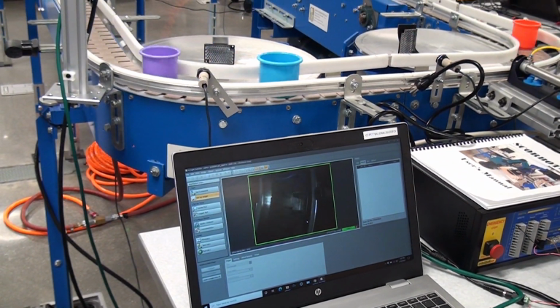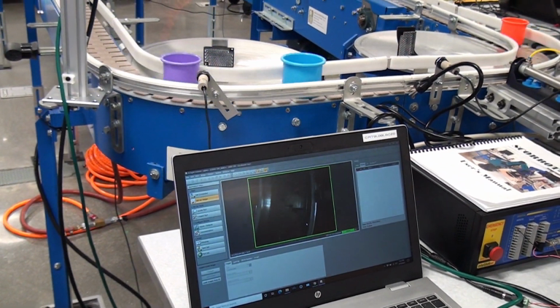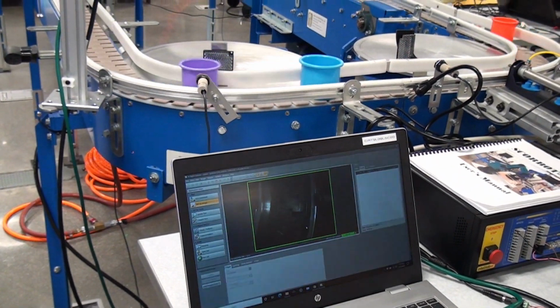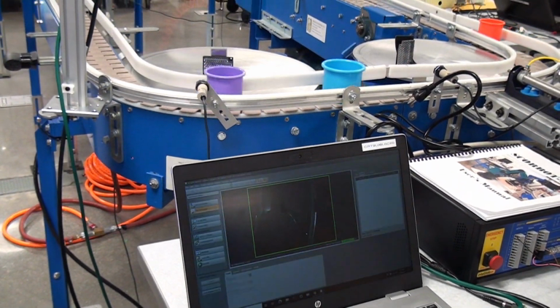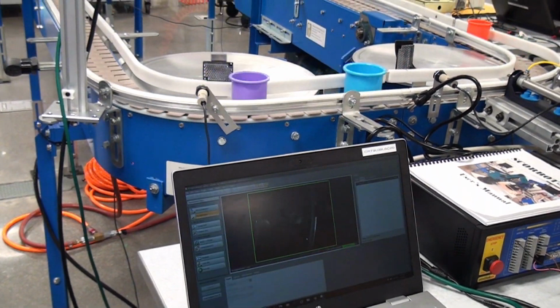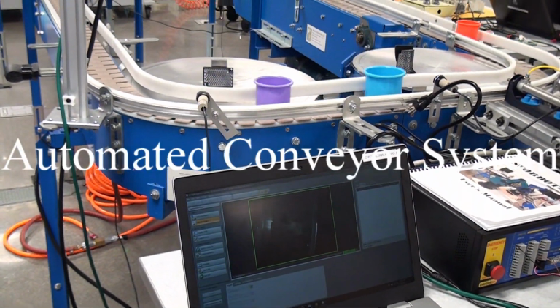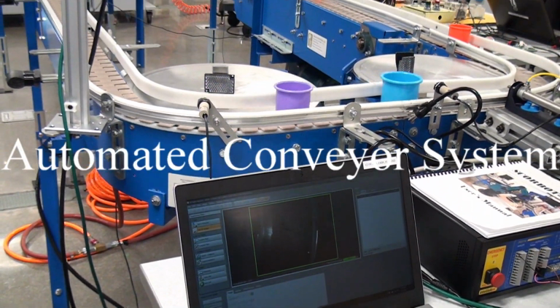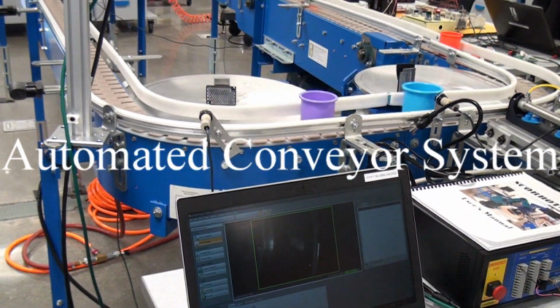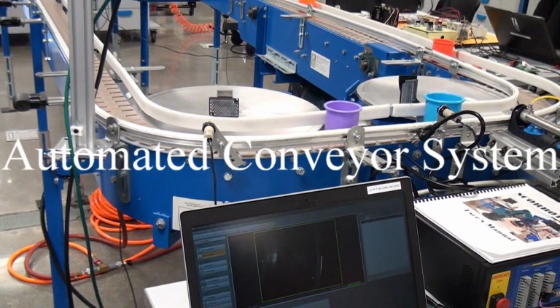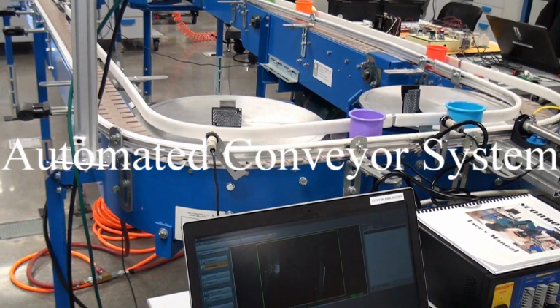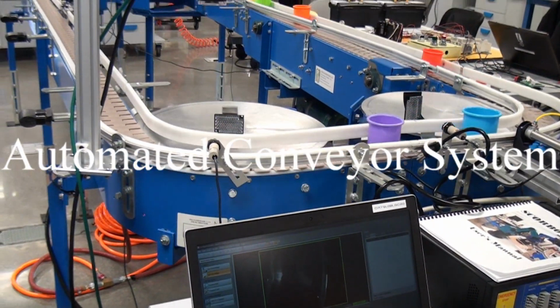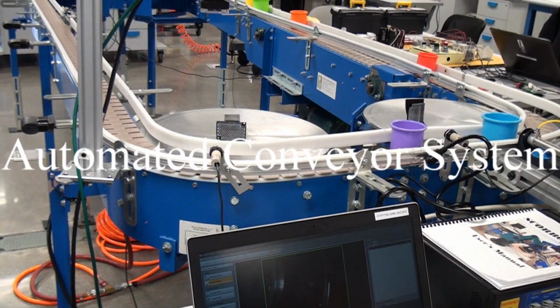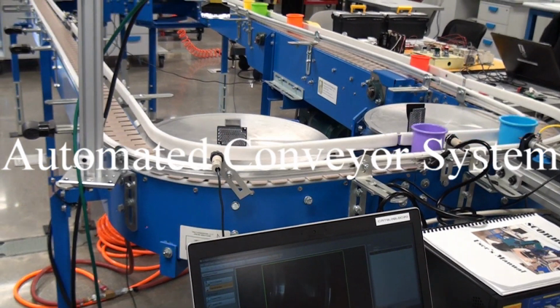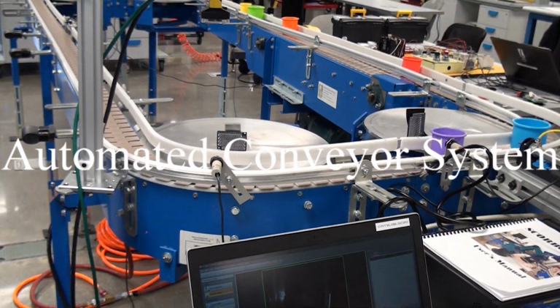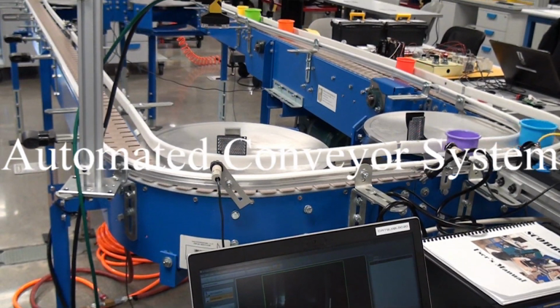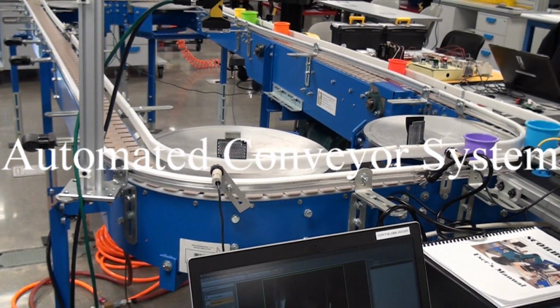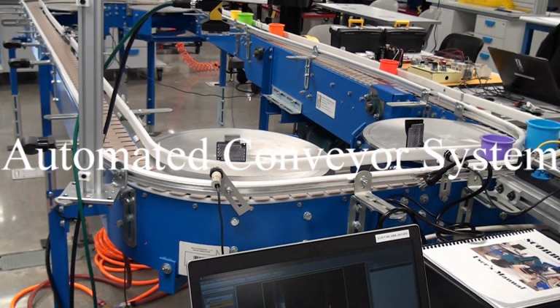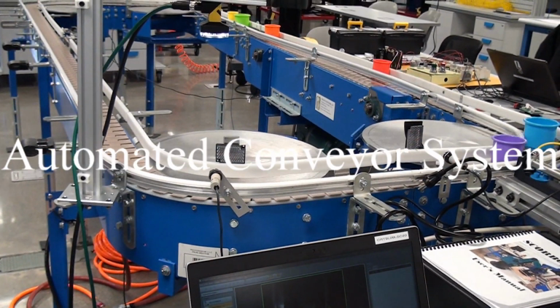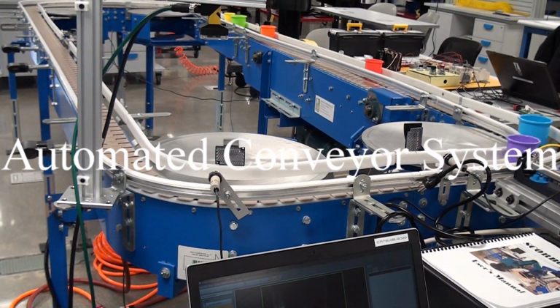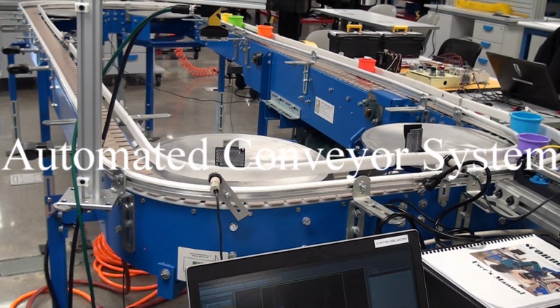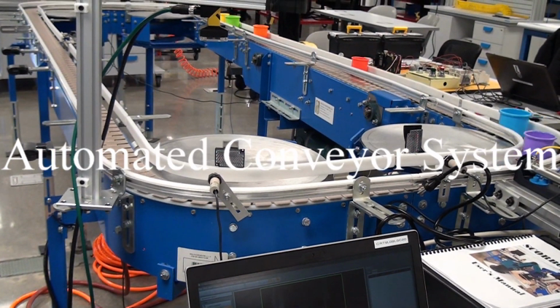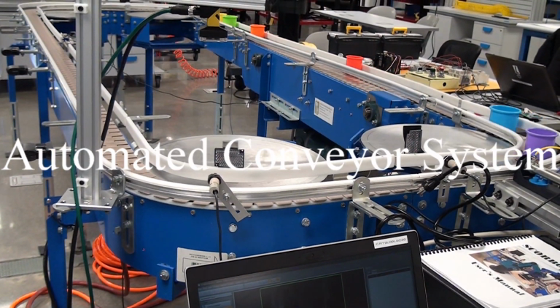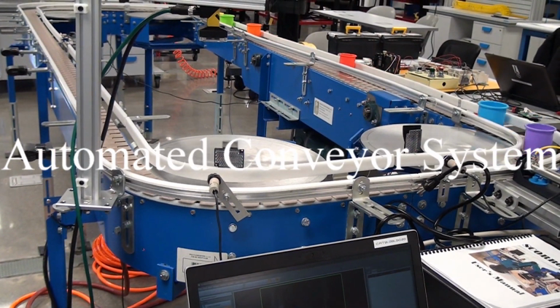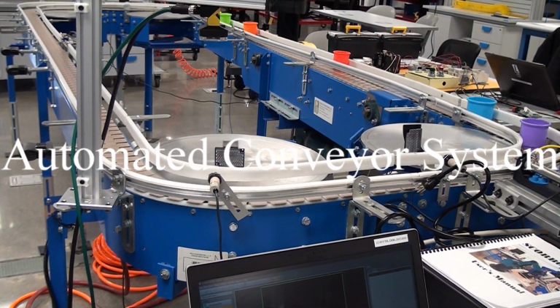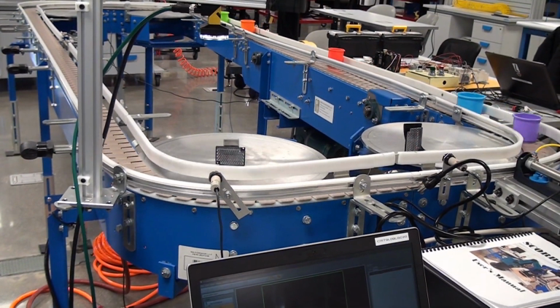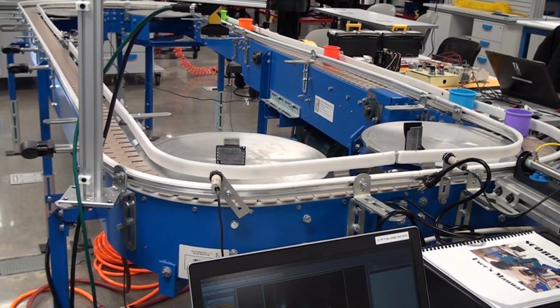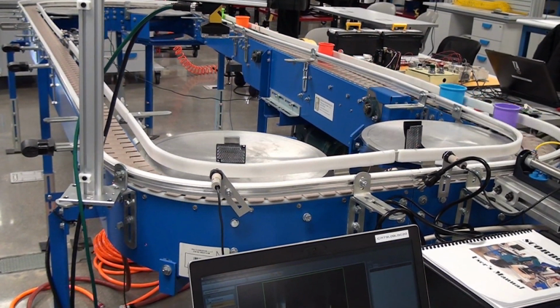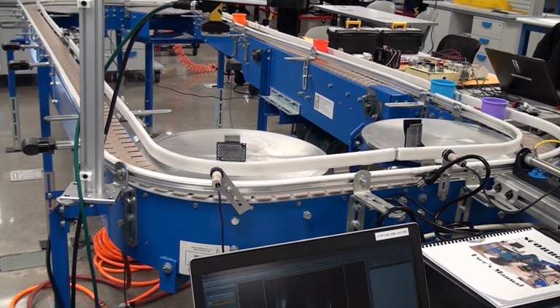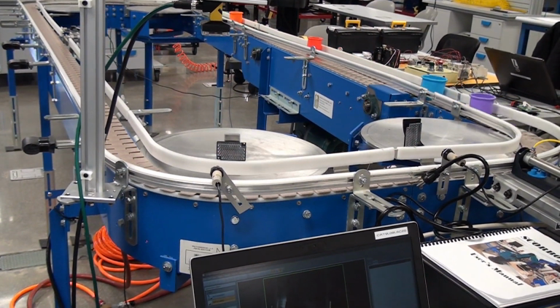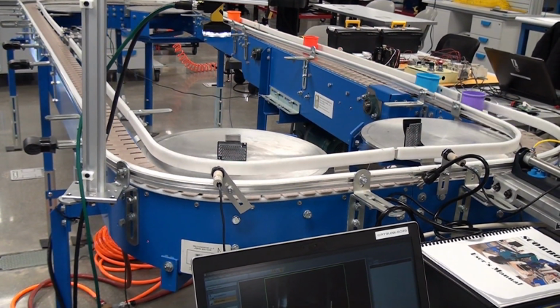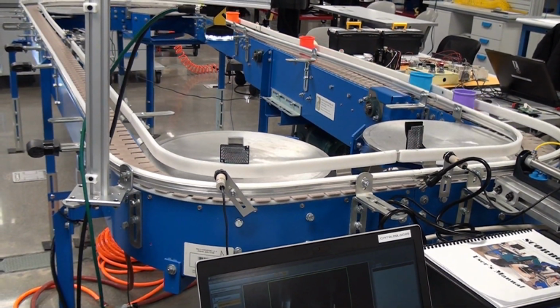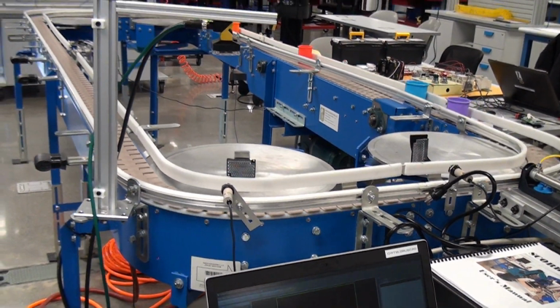Automated conveyor system, where you will work as a team to wire, program, and troubleshoot the system.